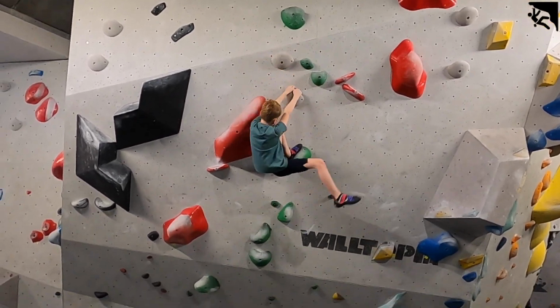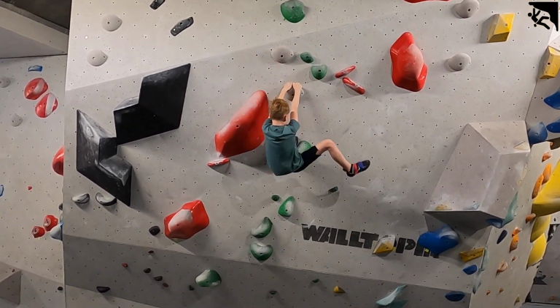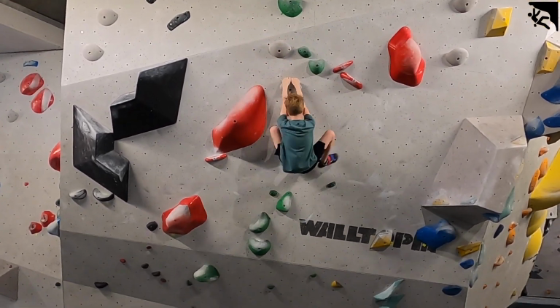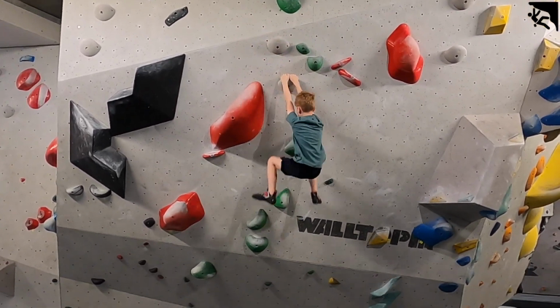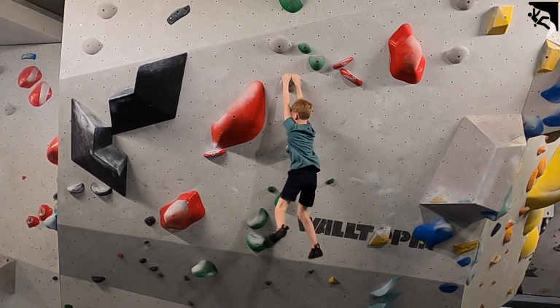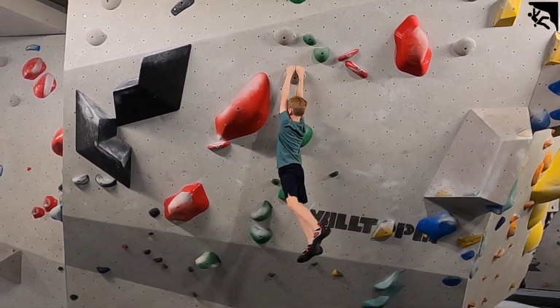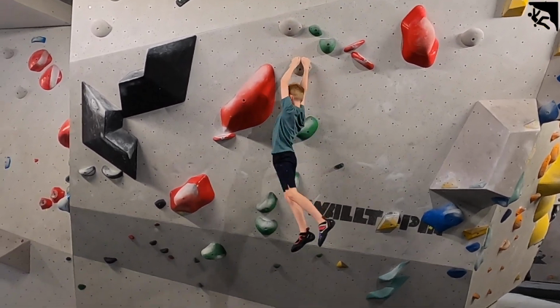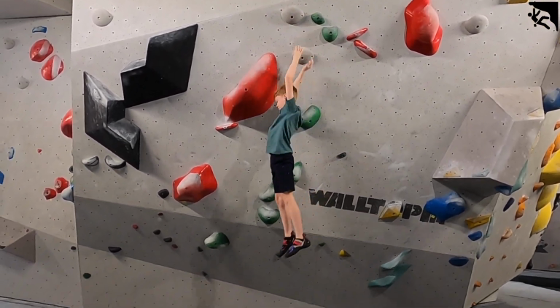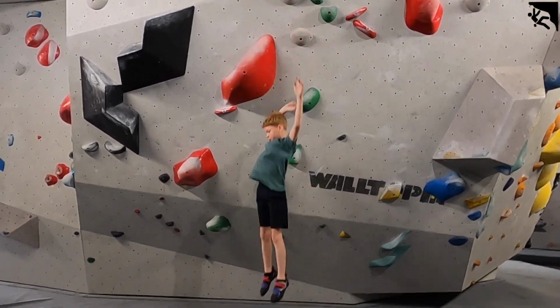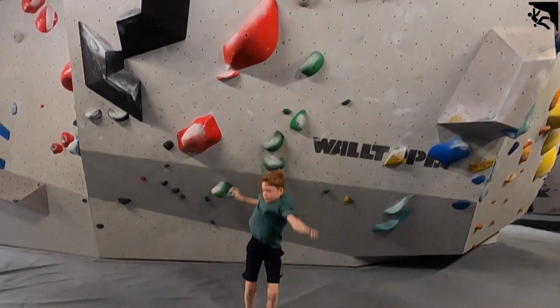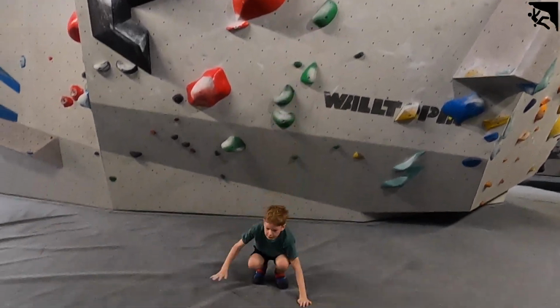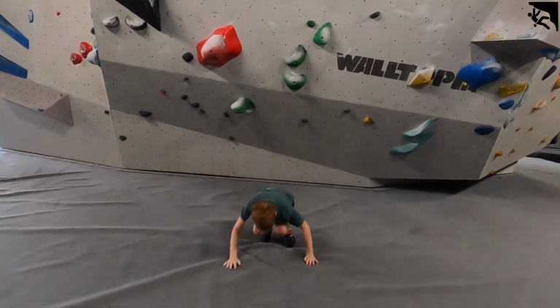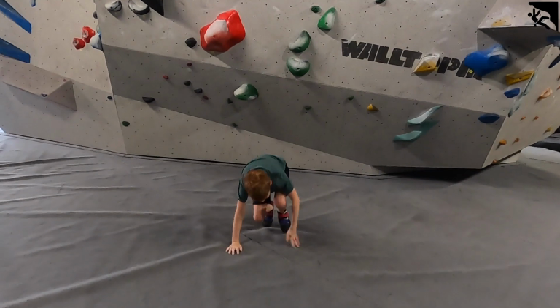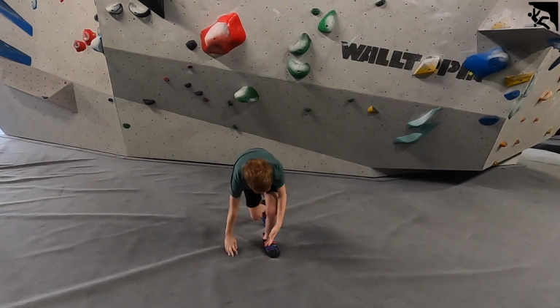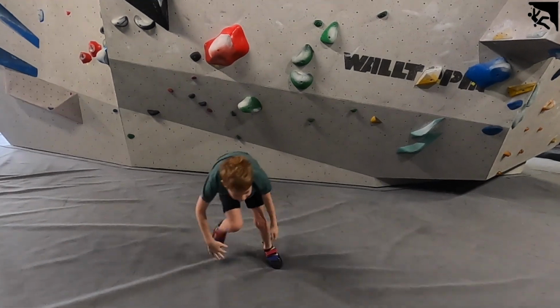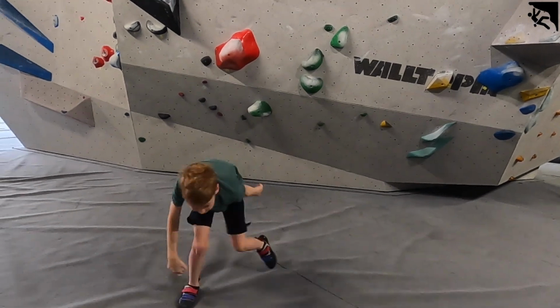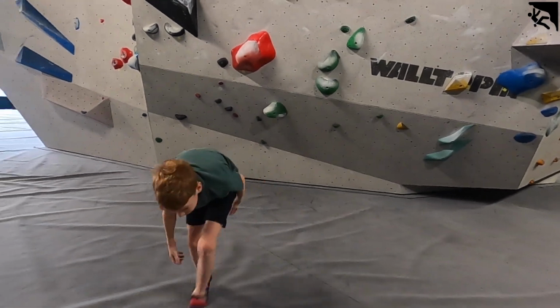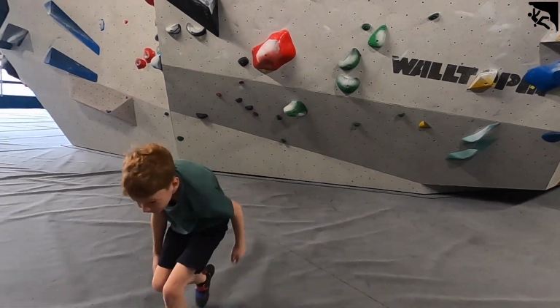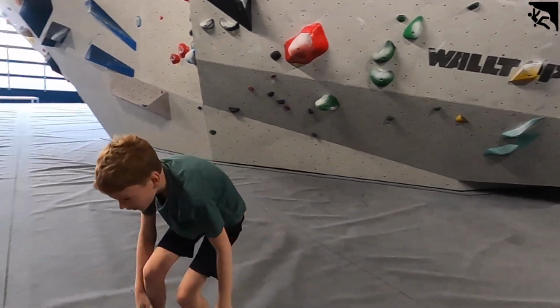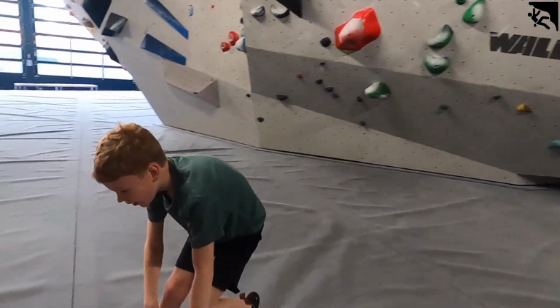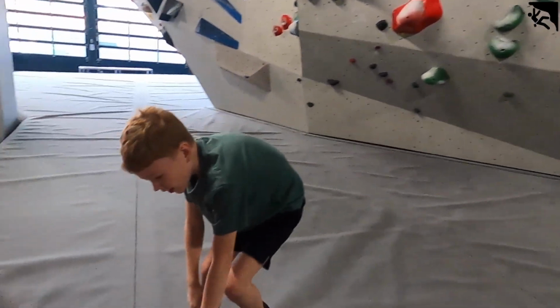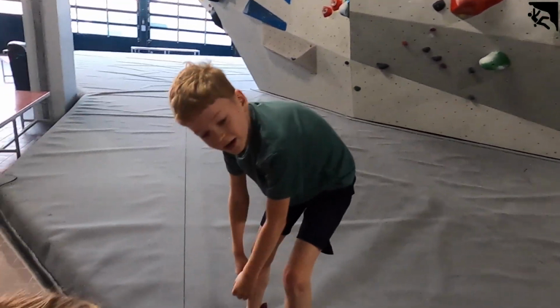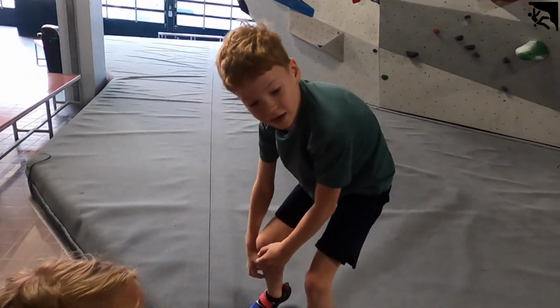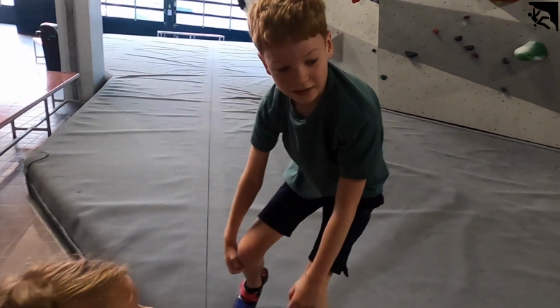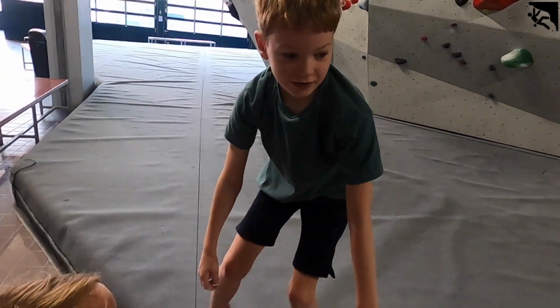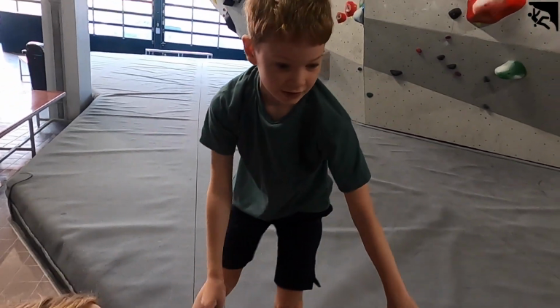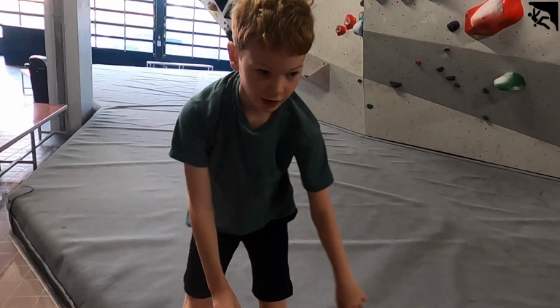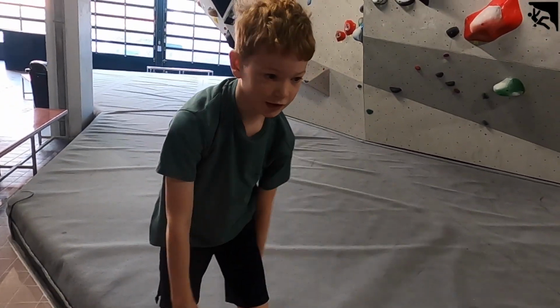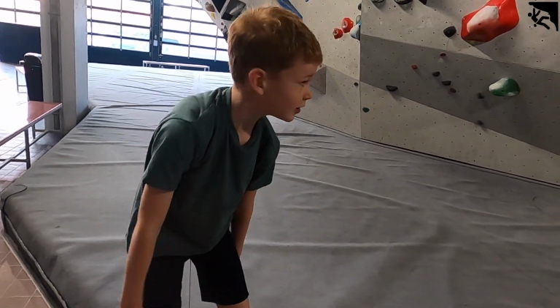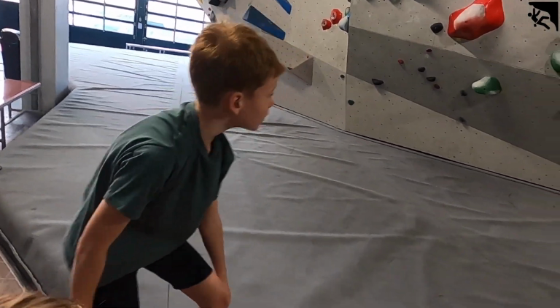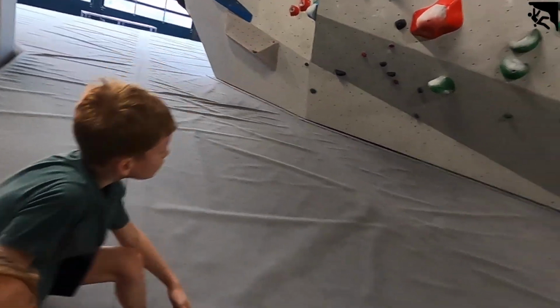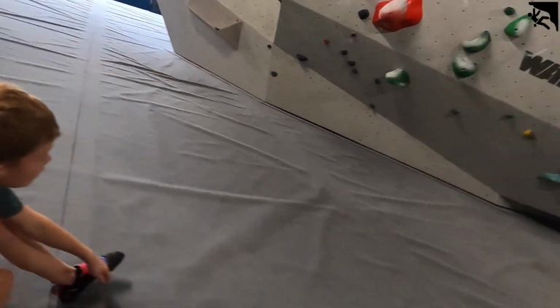Super interesting to see us climb on the same wall. I think it's really fascinating to see the differences in body types, technique, and strength.